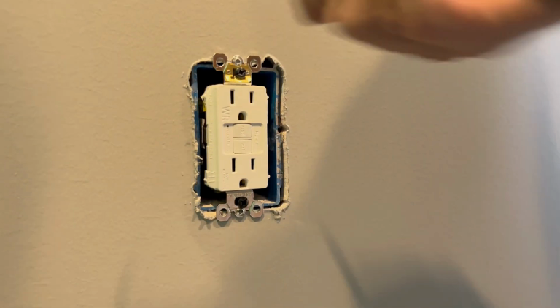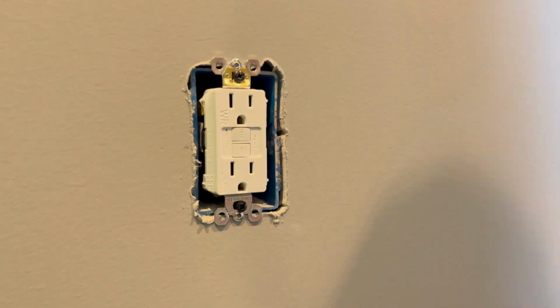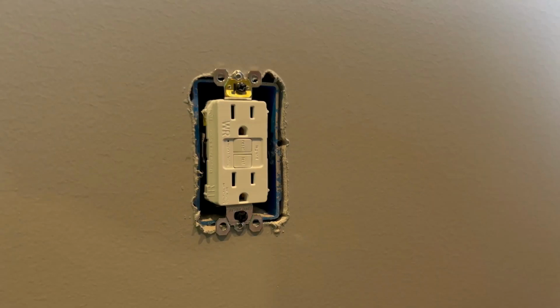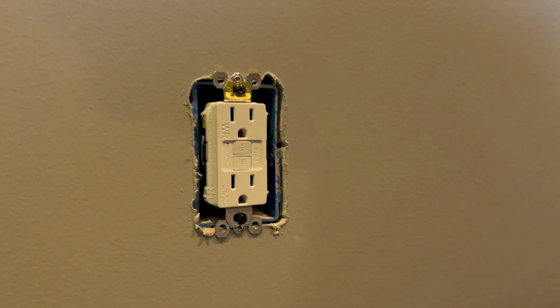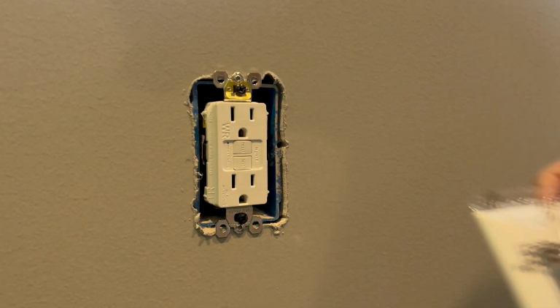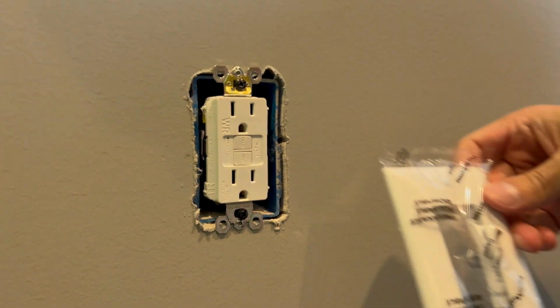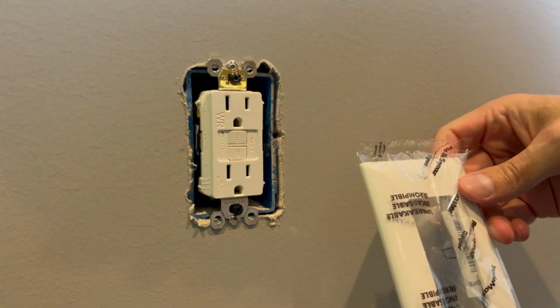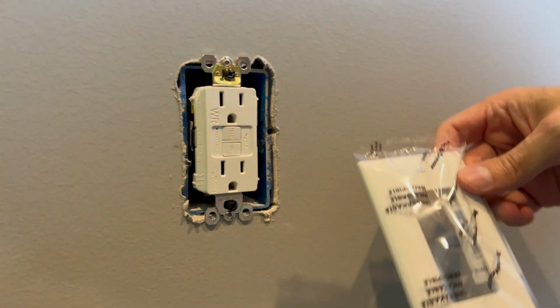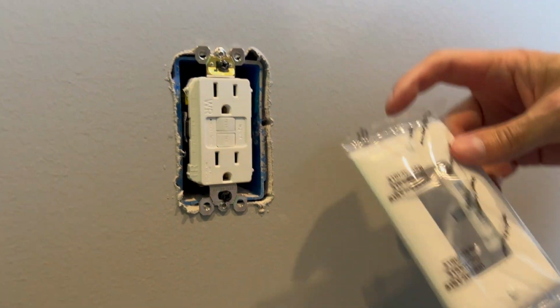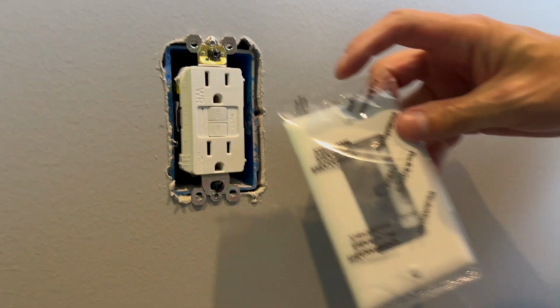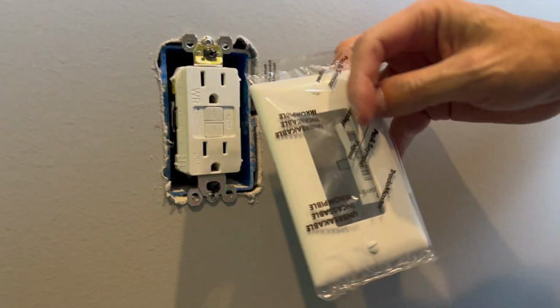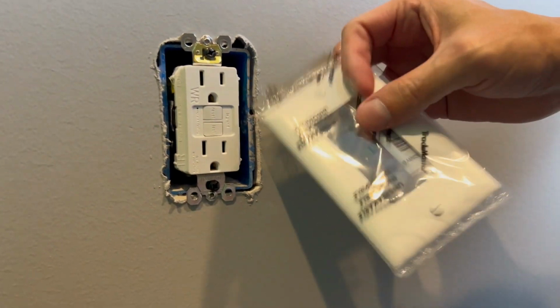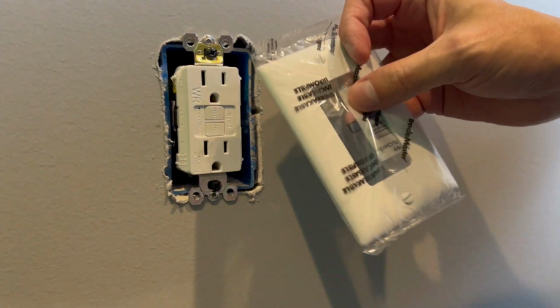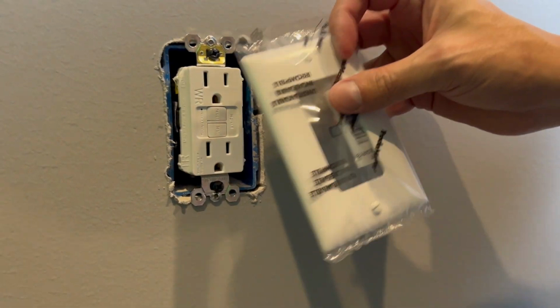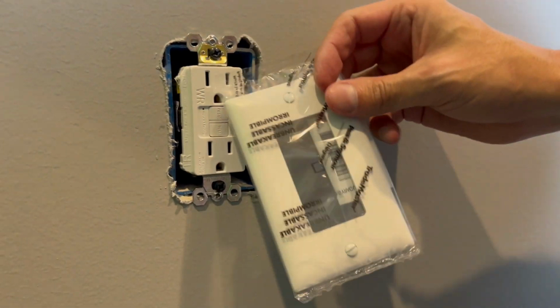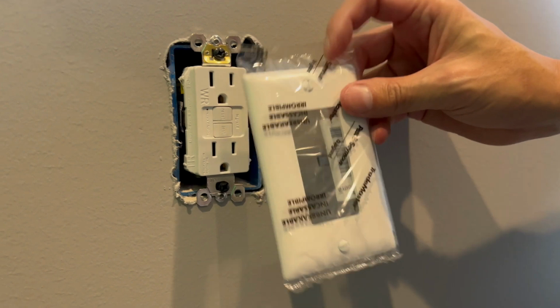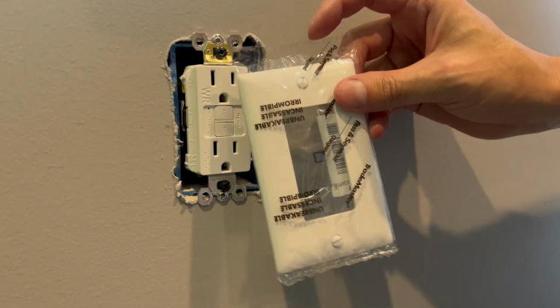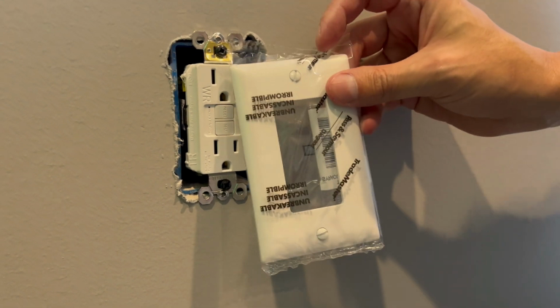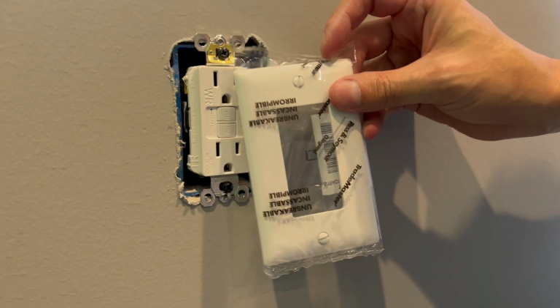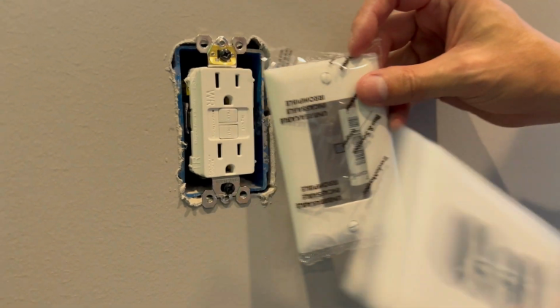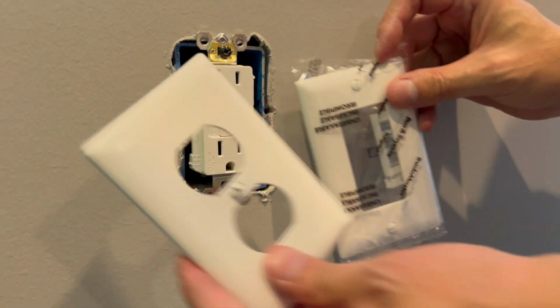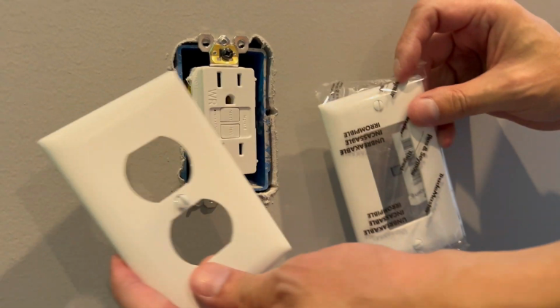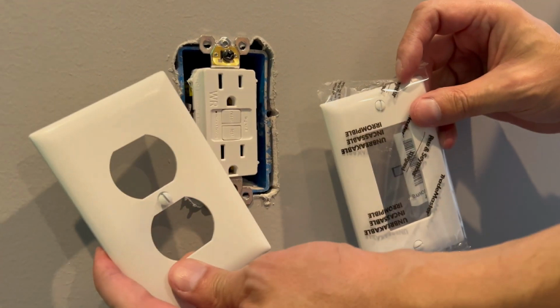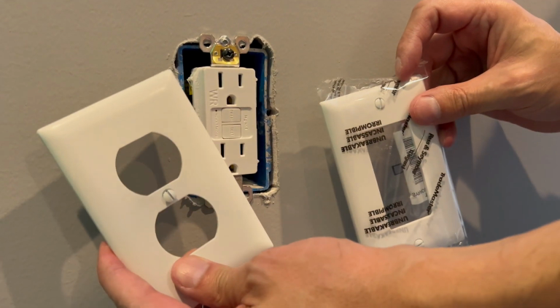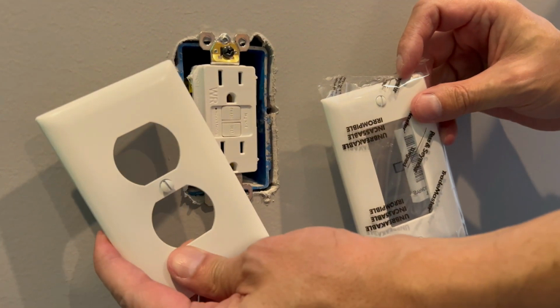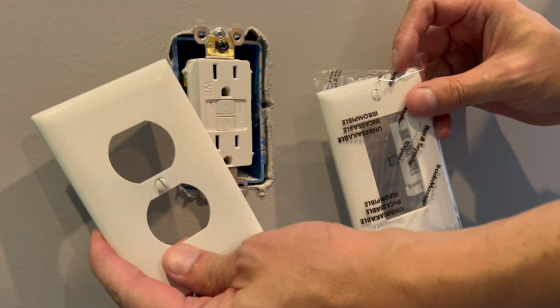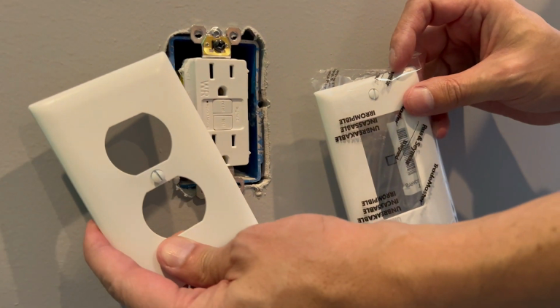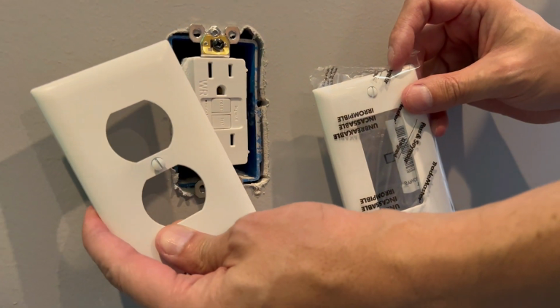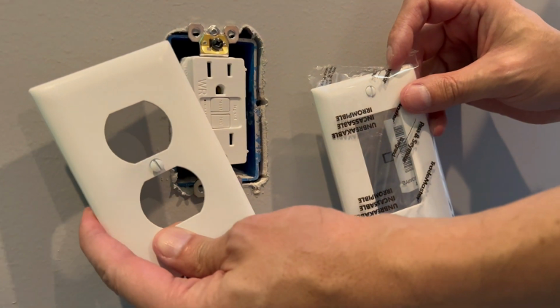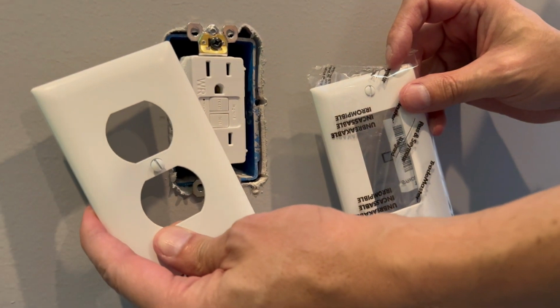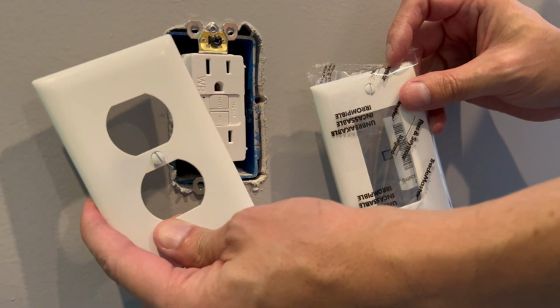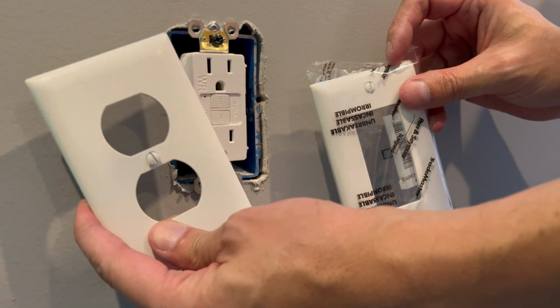It does require a rectangle type cover plate, not the traditional two-prong type.